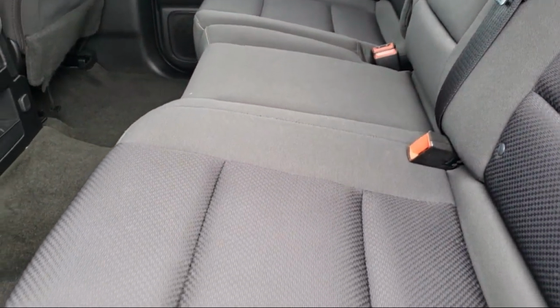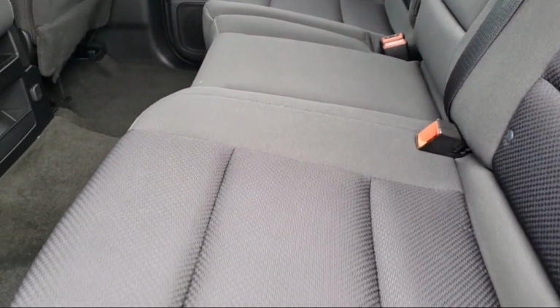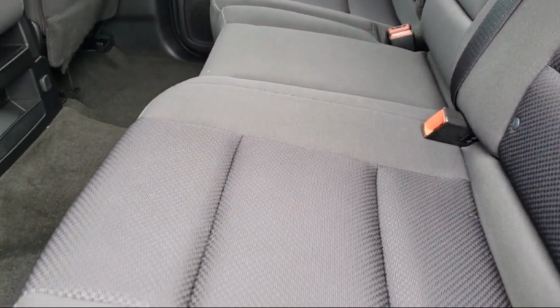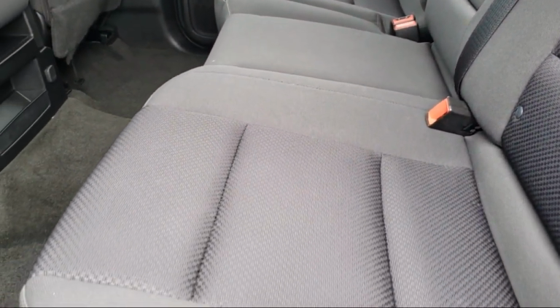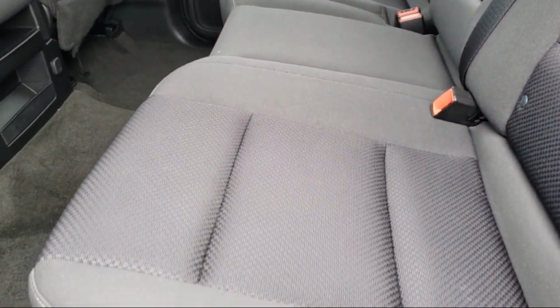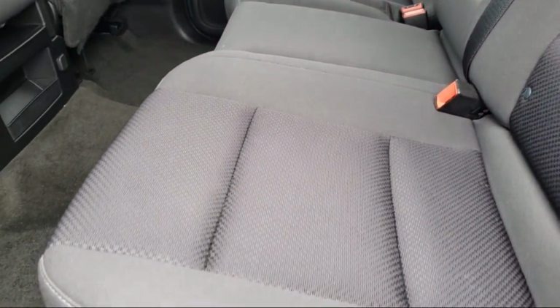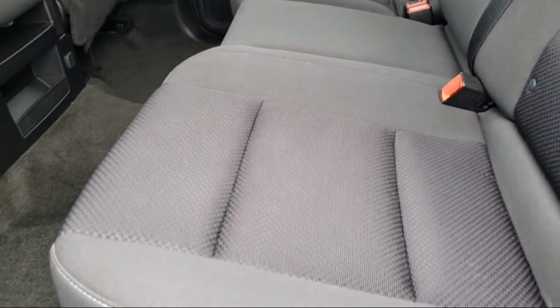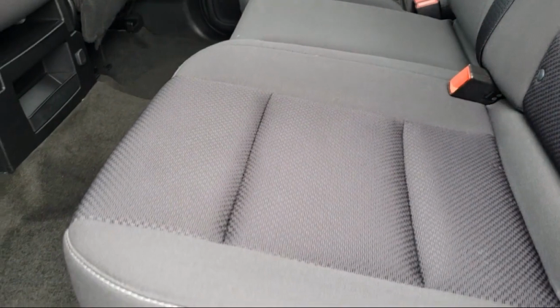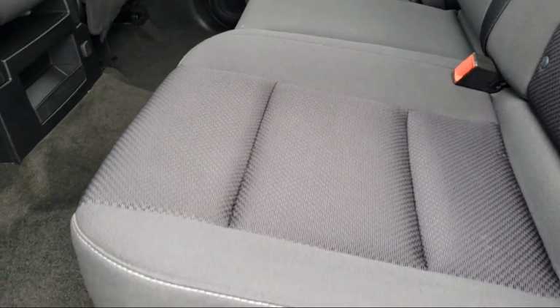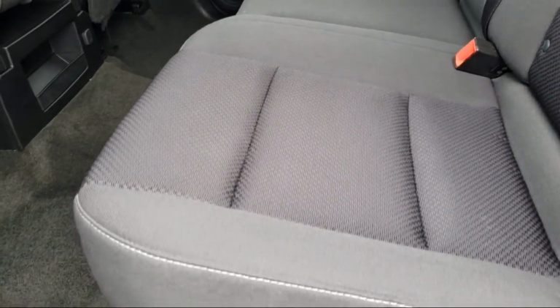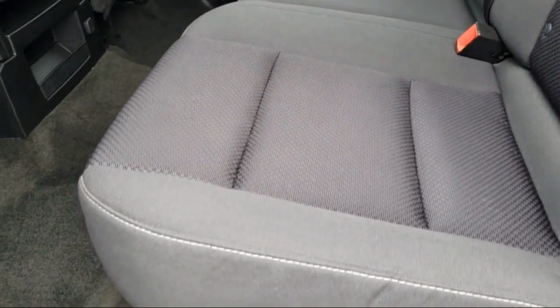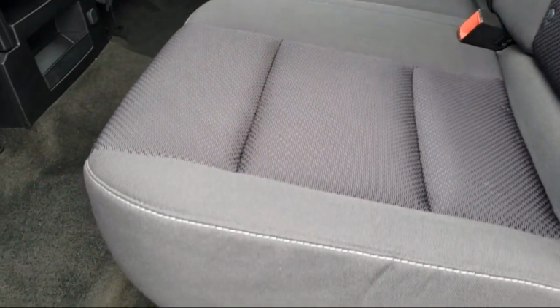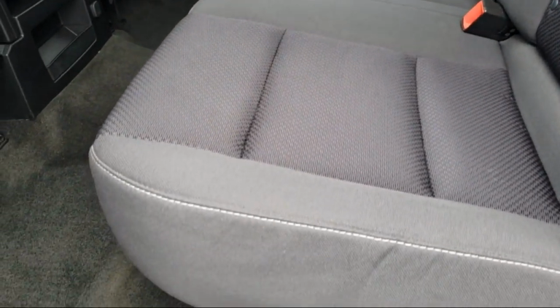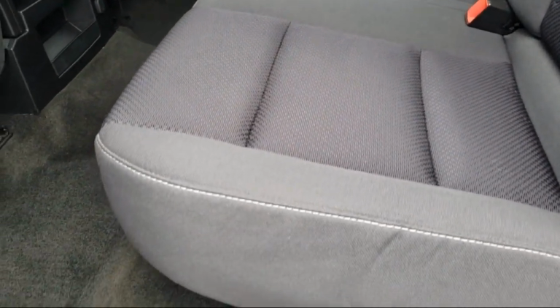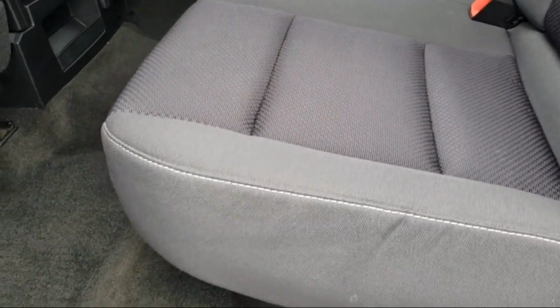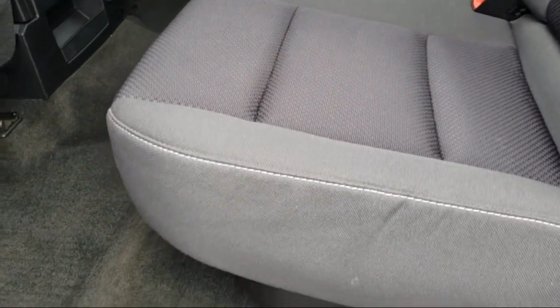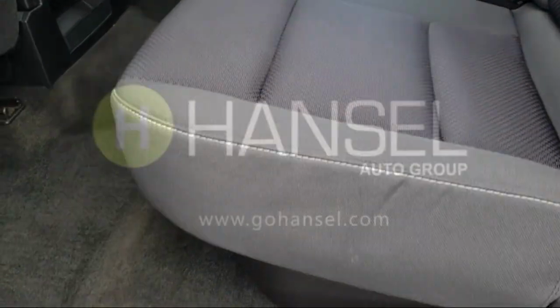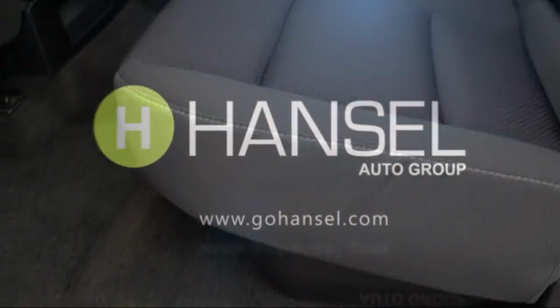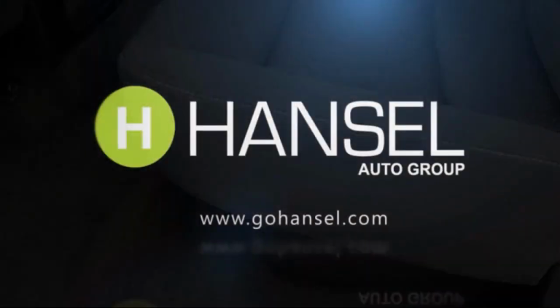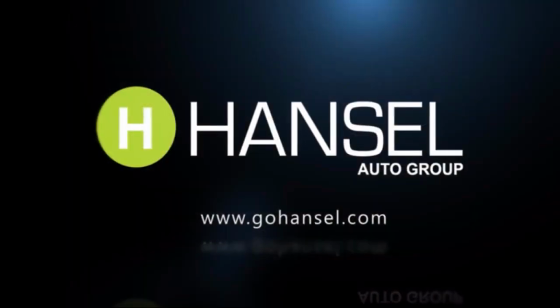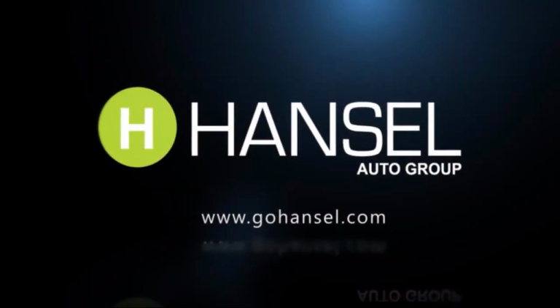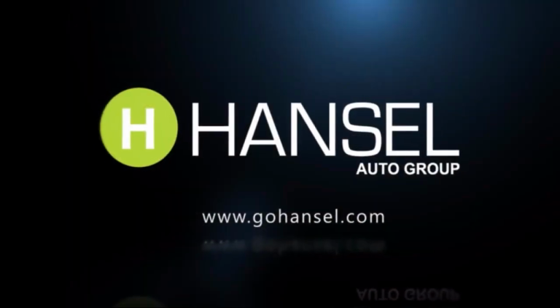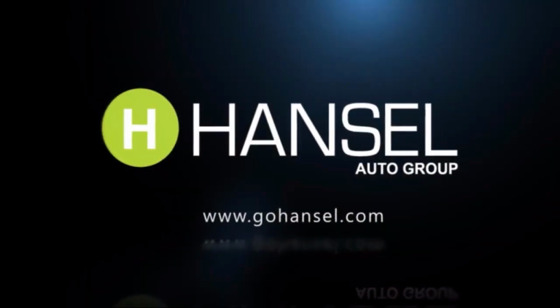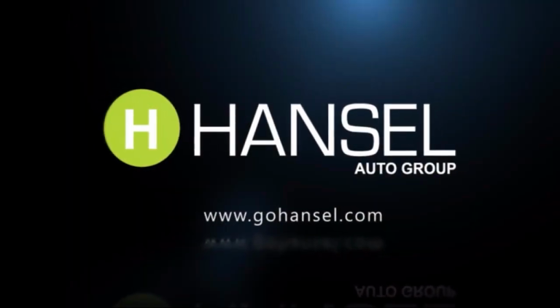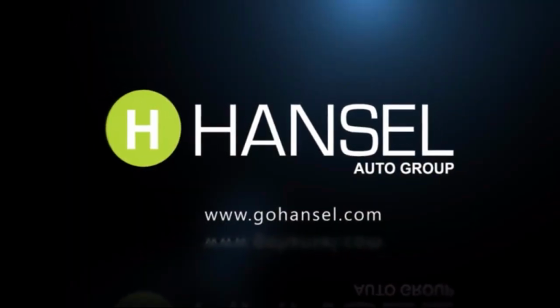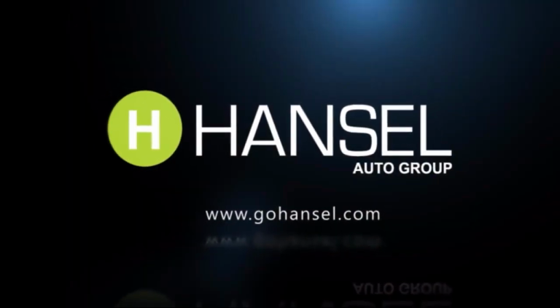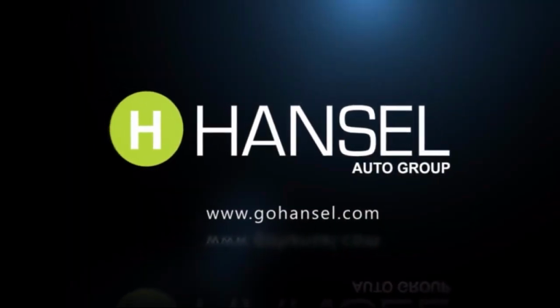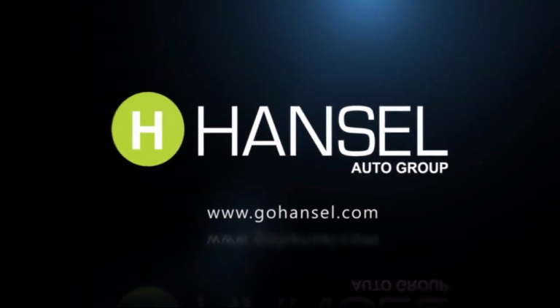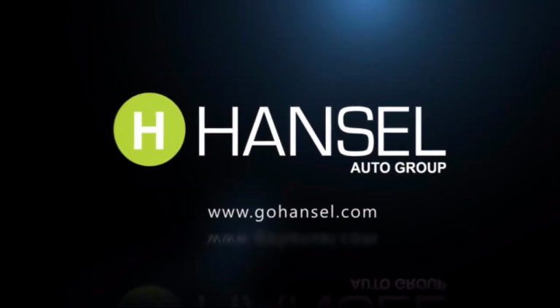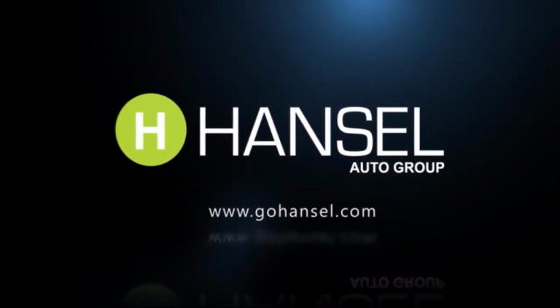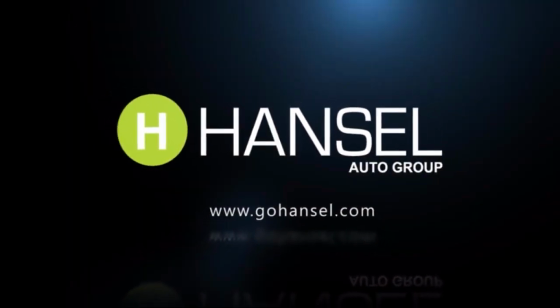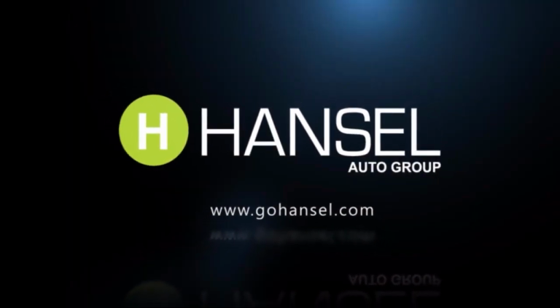So give us a call or stop by. We're looking forward to meeting you, and so is your next vehicle.